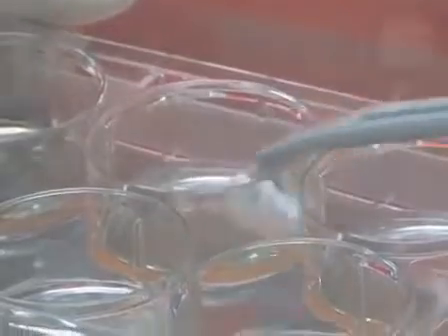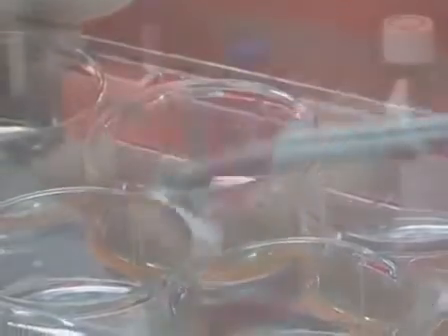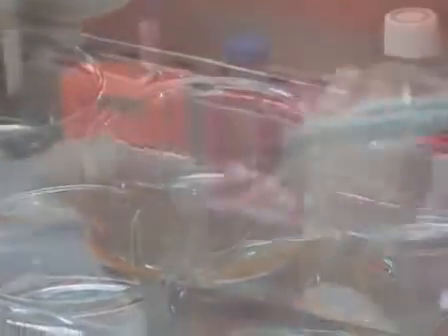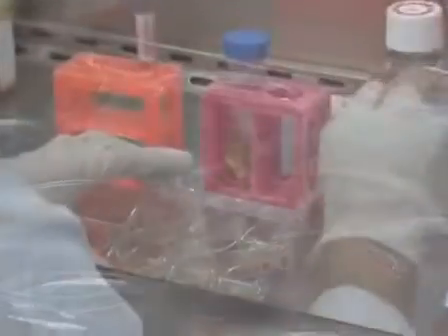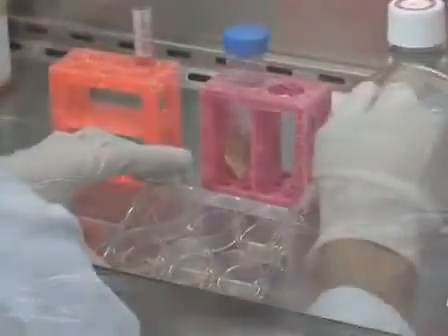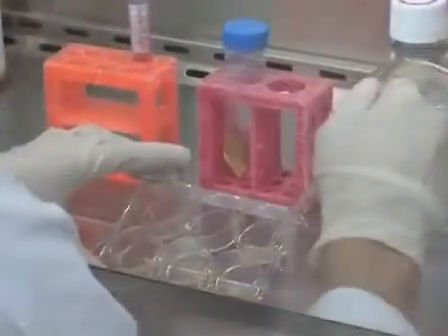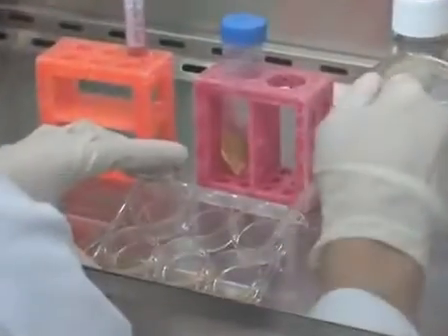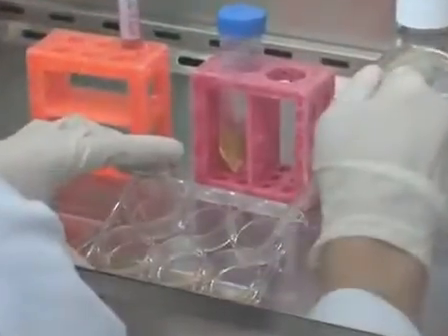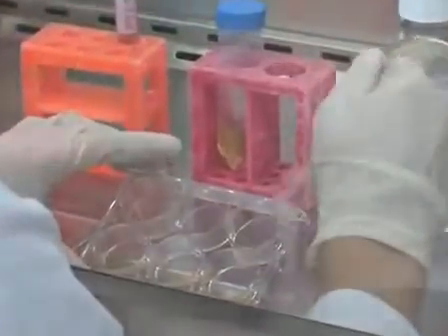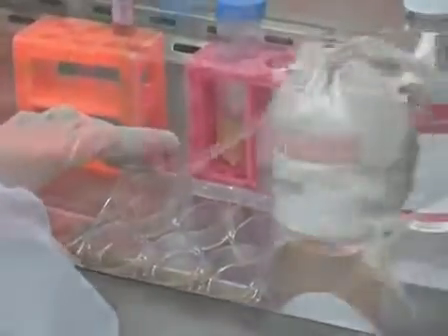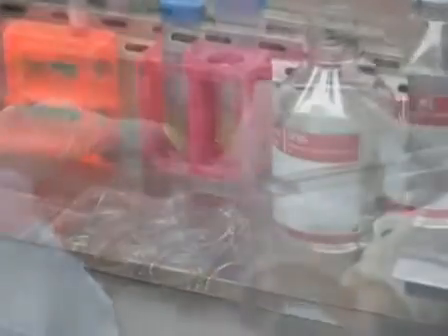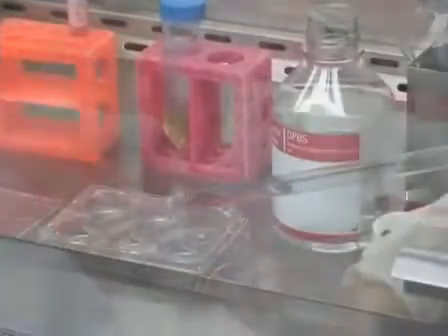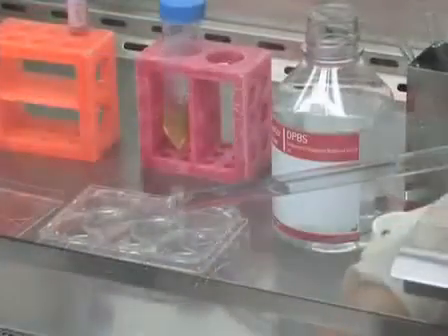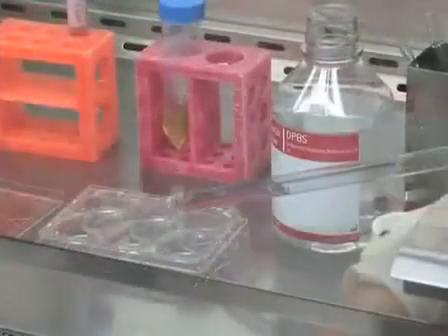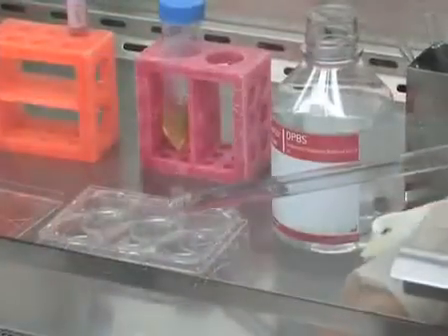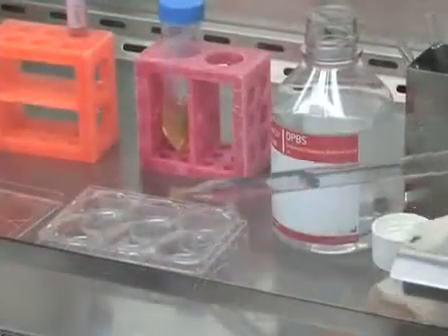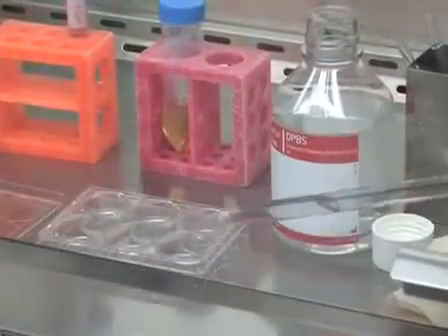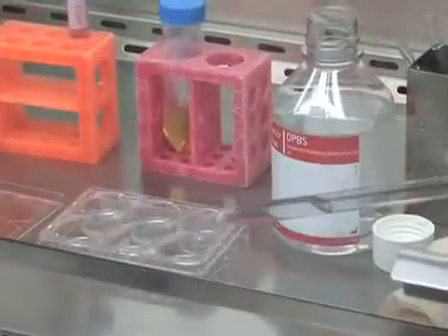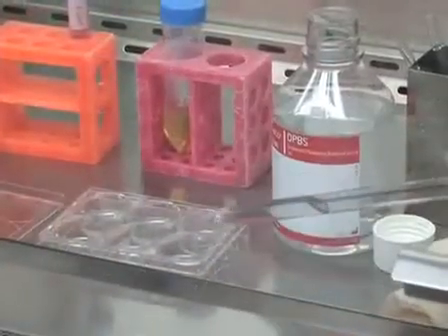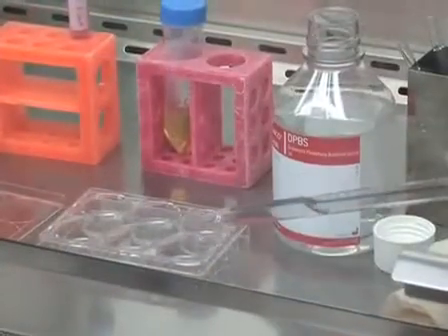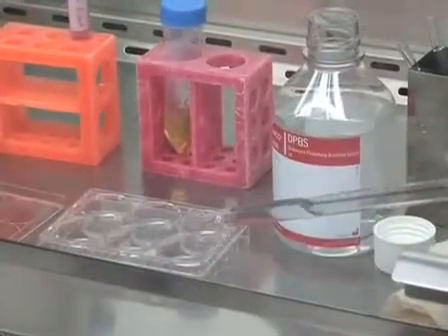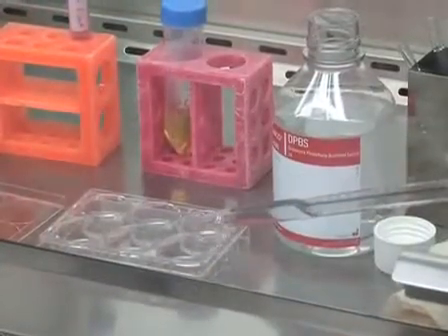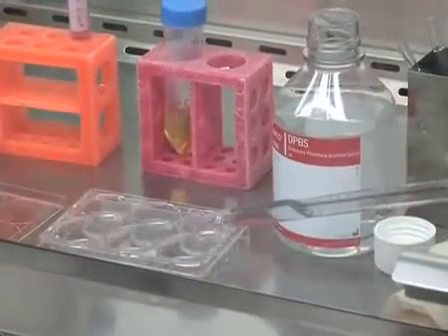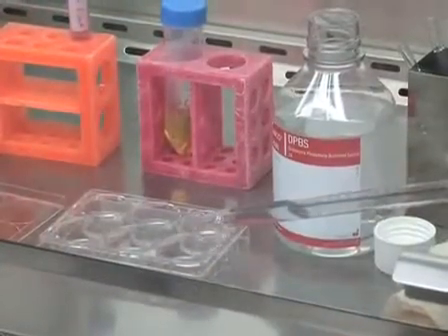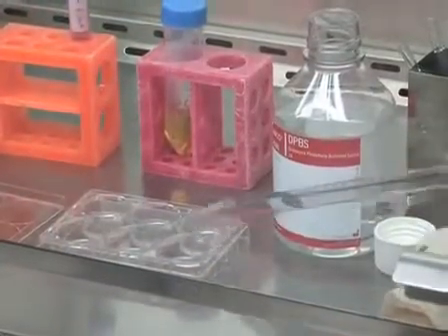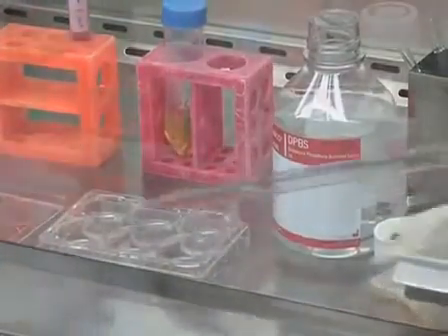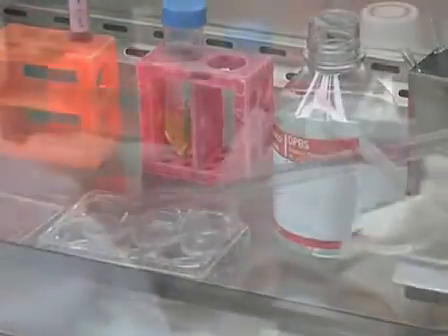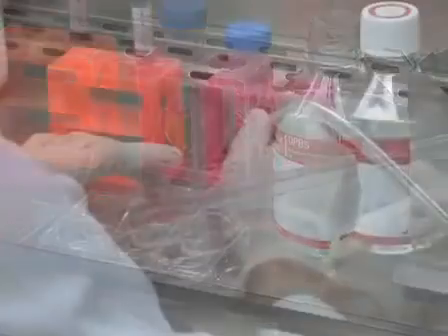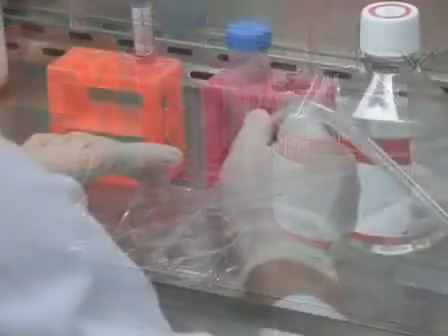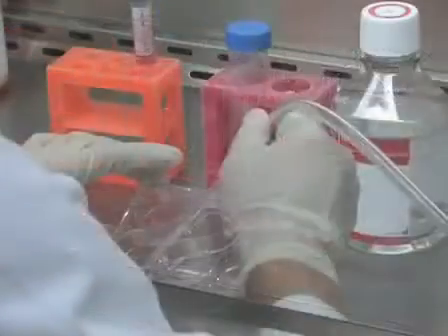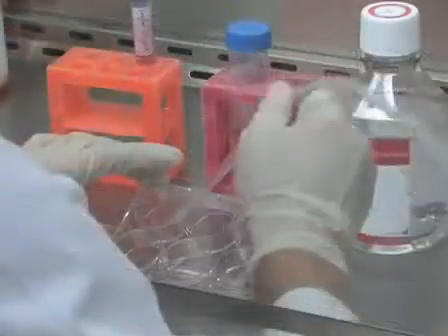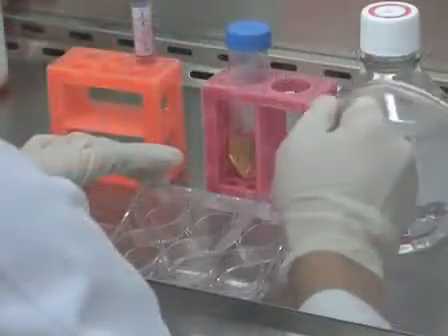On the day of splitting, wash each well that will be split with 1xPBS pH 7.4.